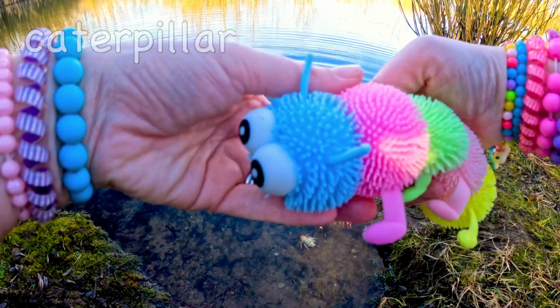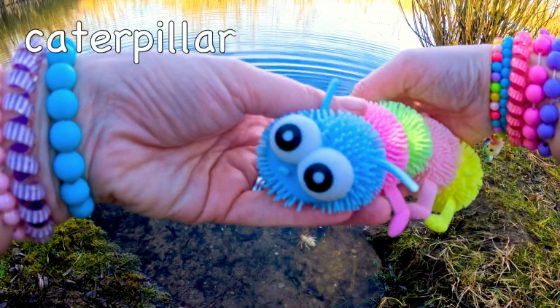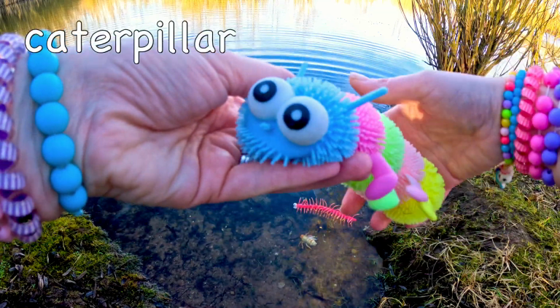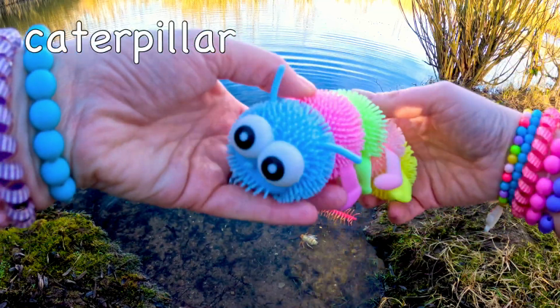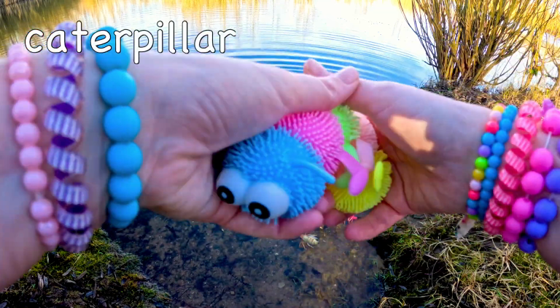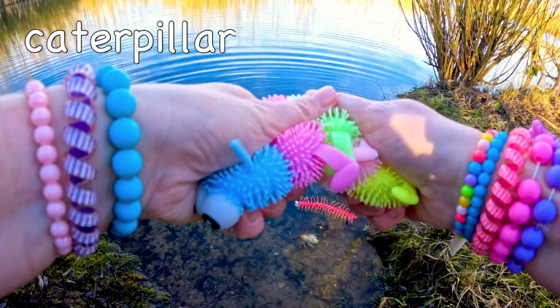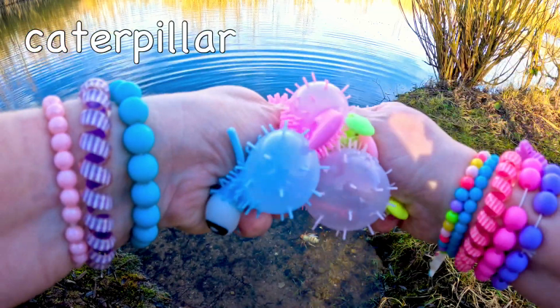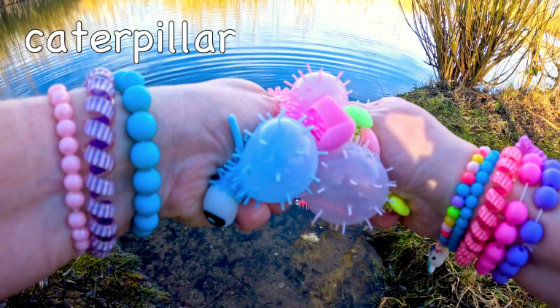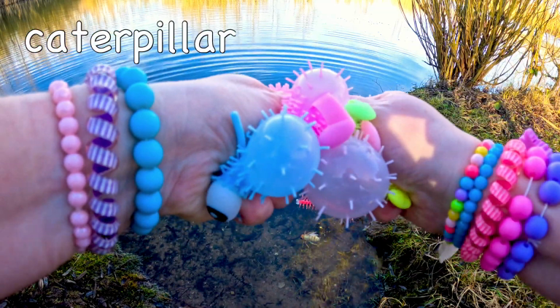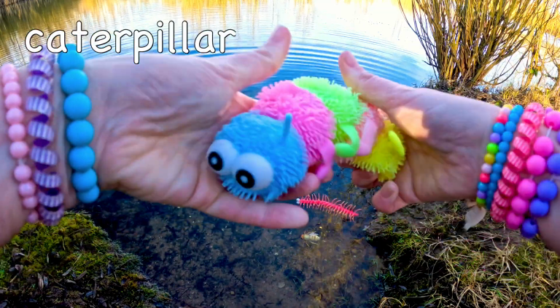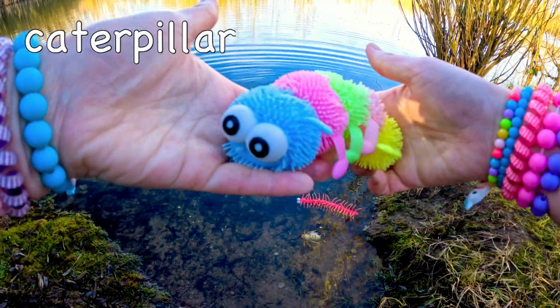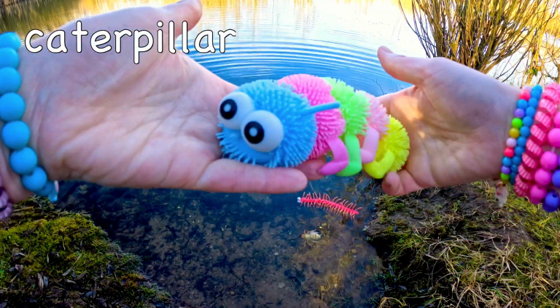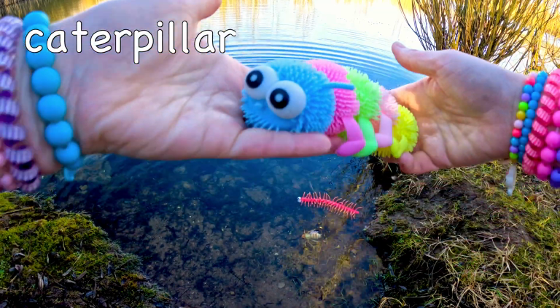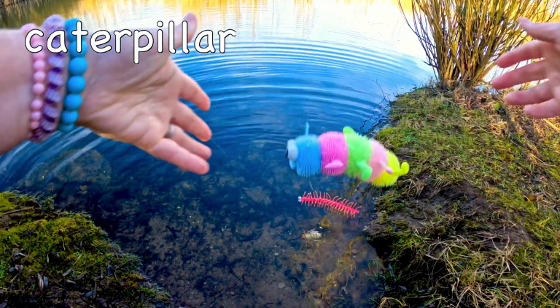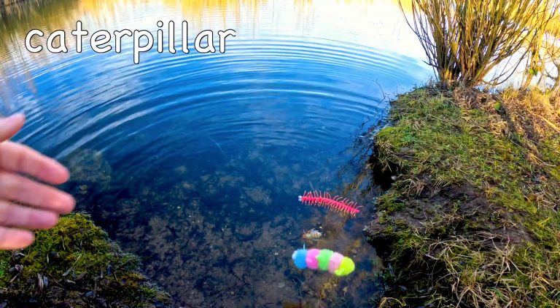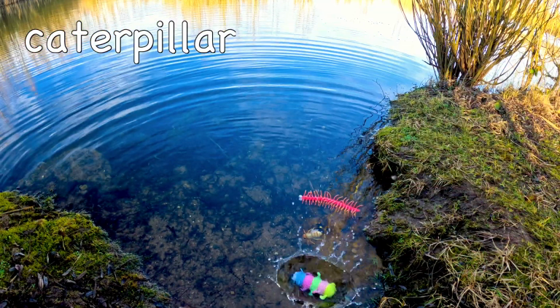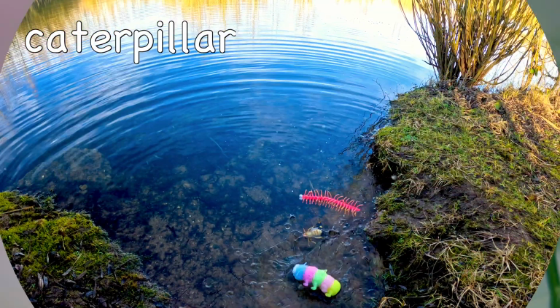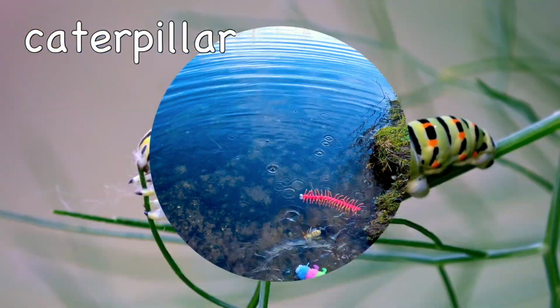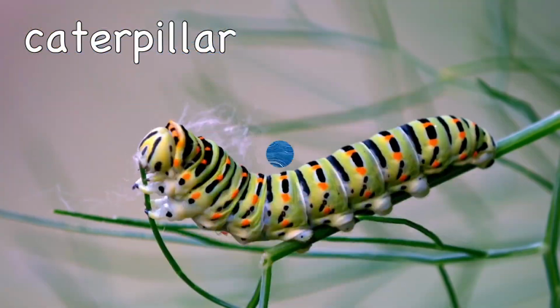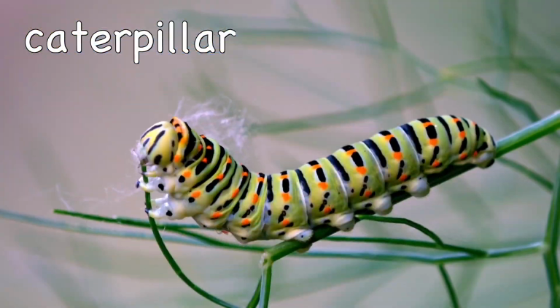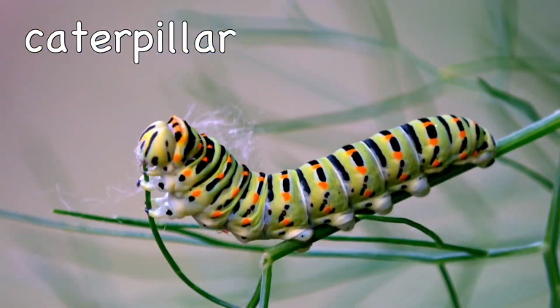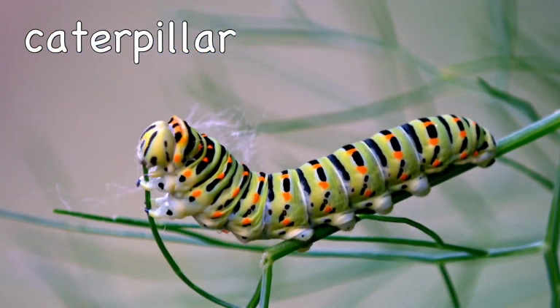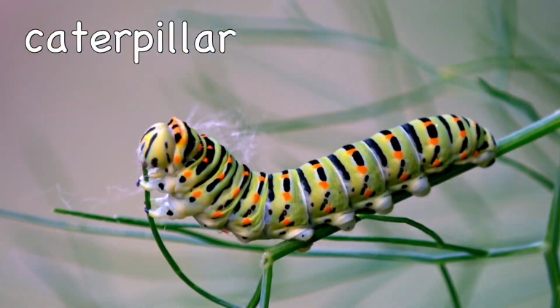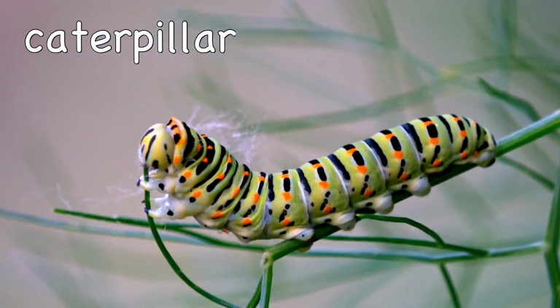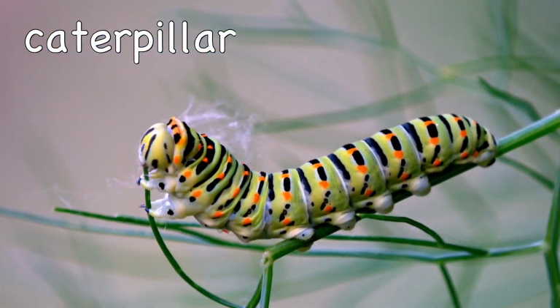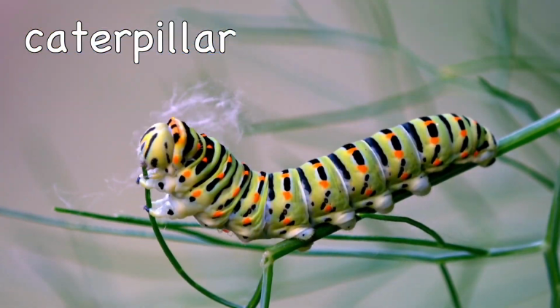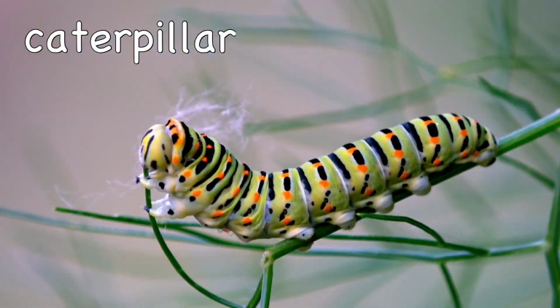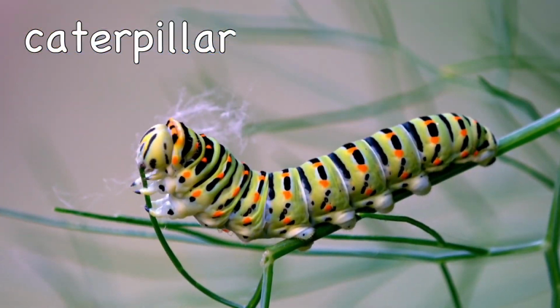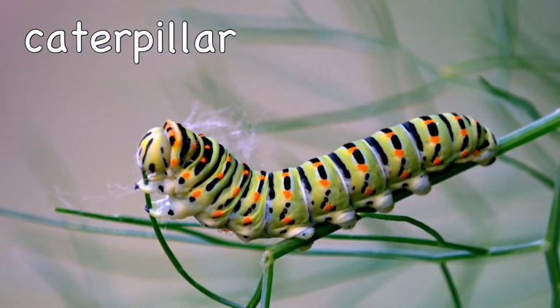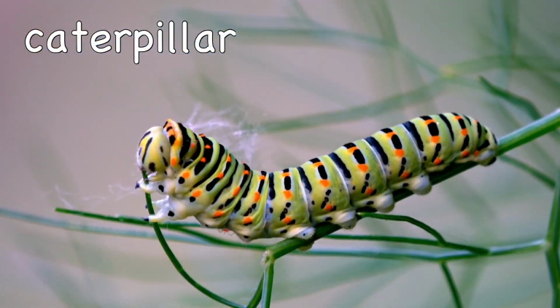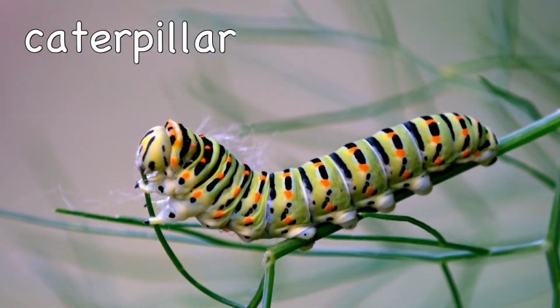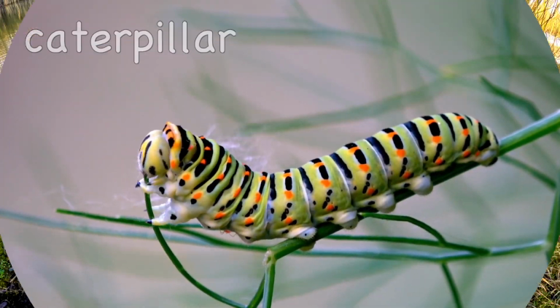Caterpillar! It normally takes between 5 and 21 days for a caterpillar to make a cocoon.